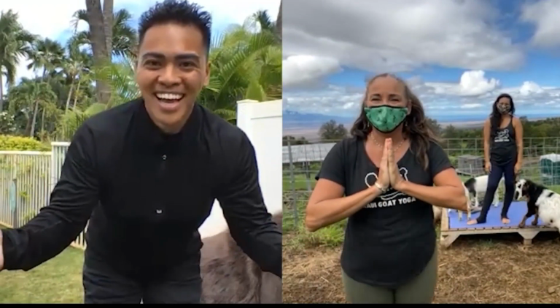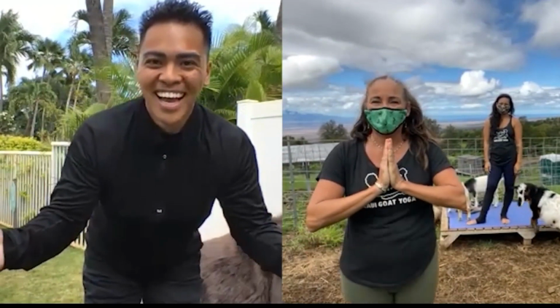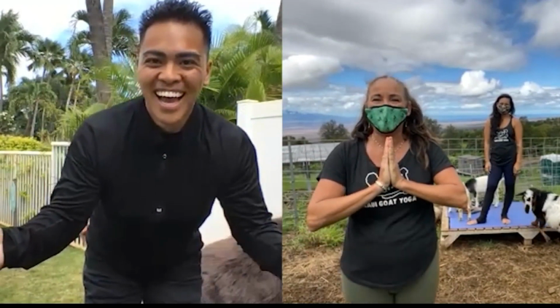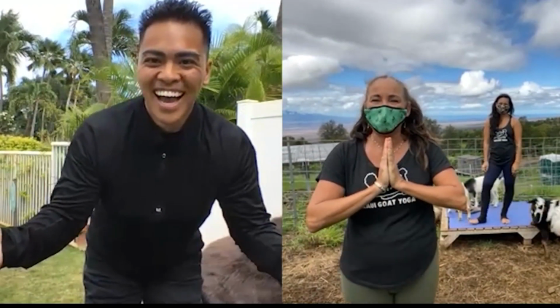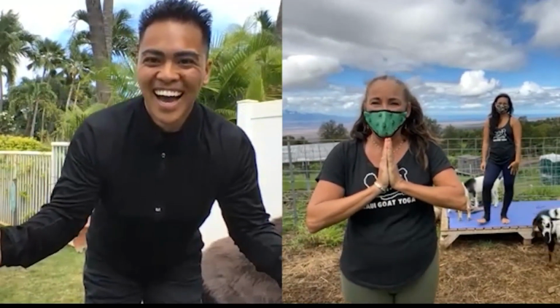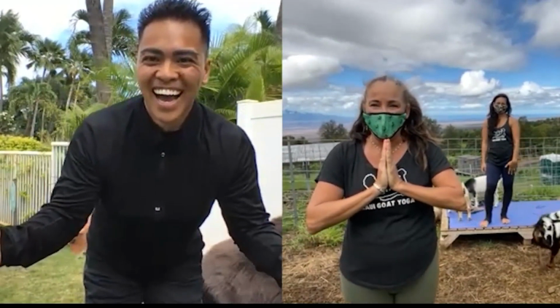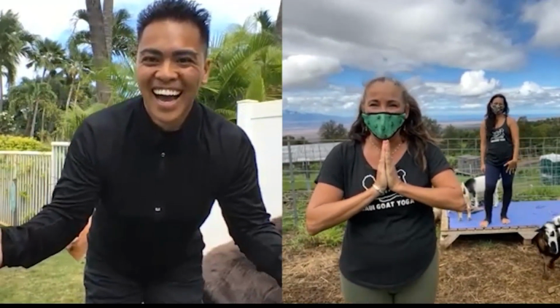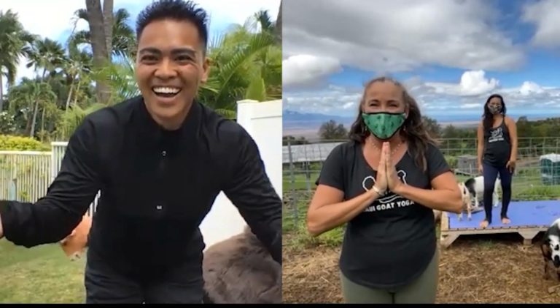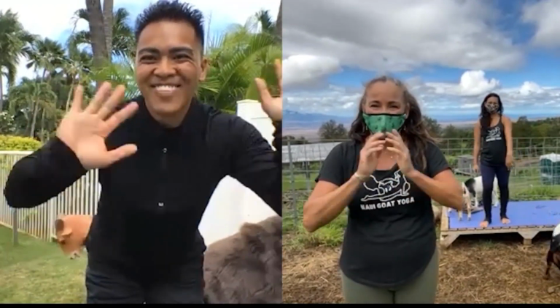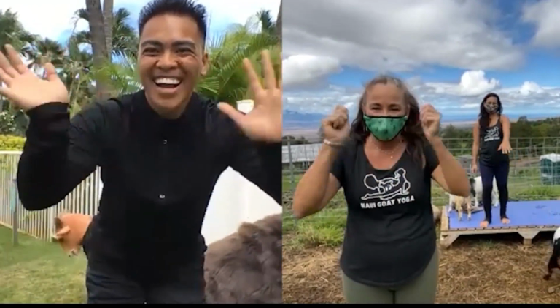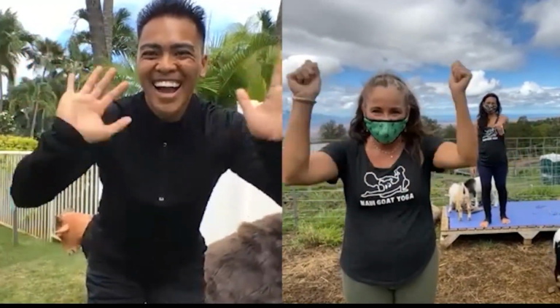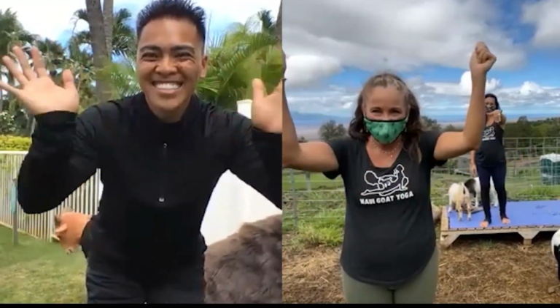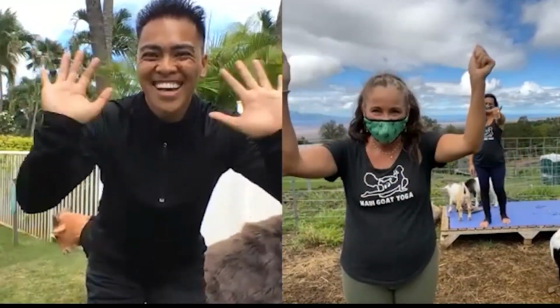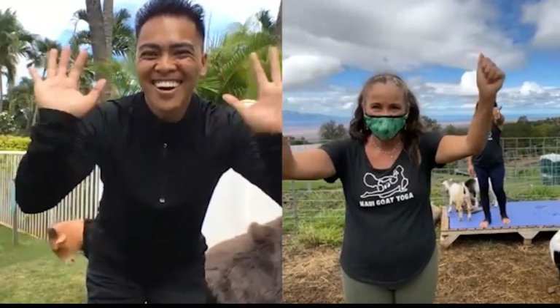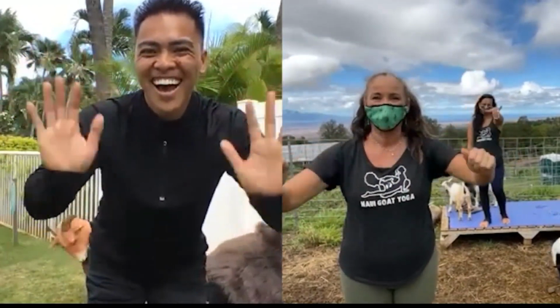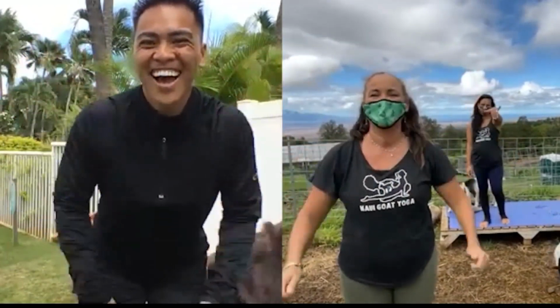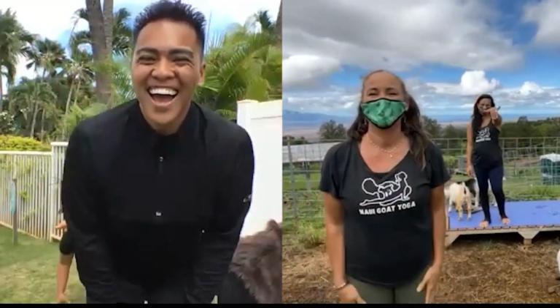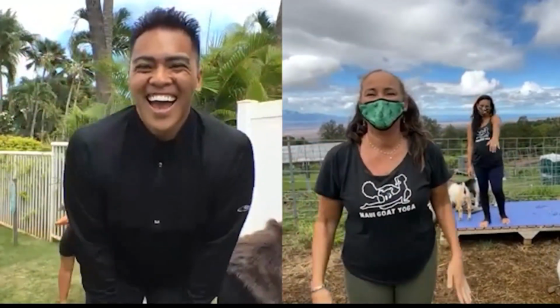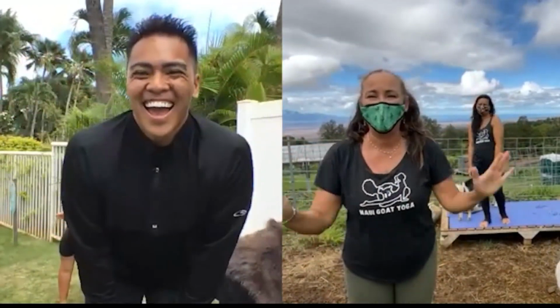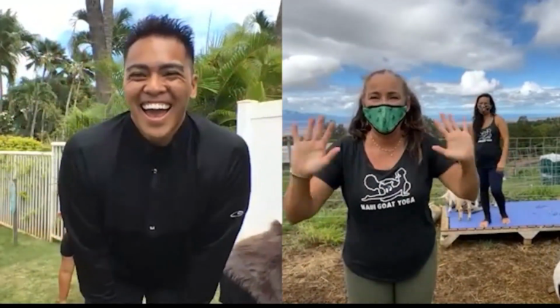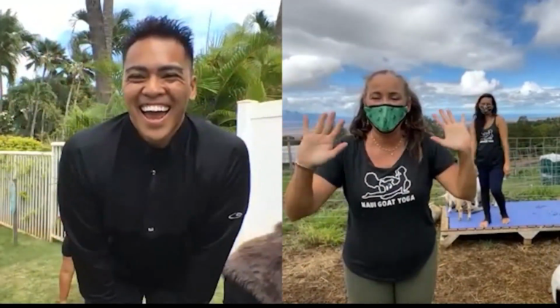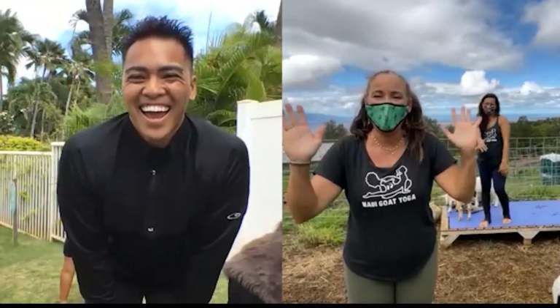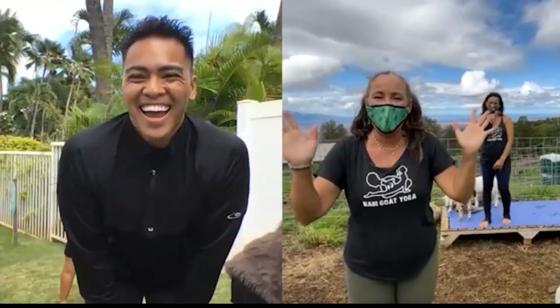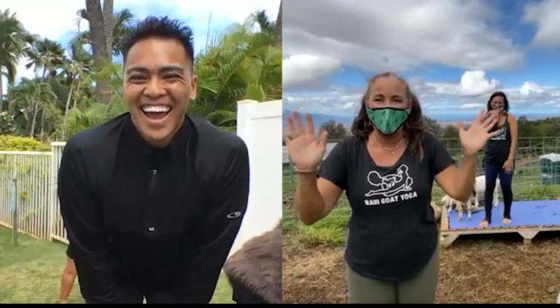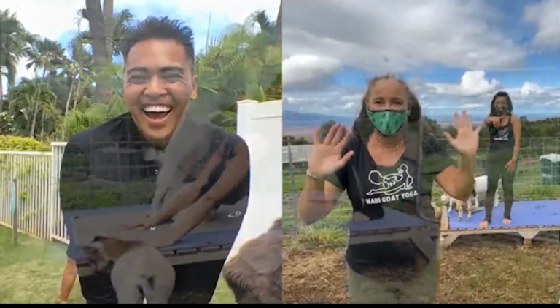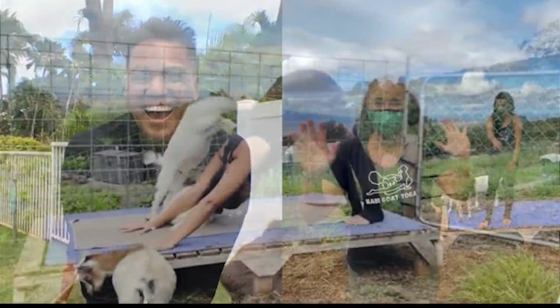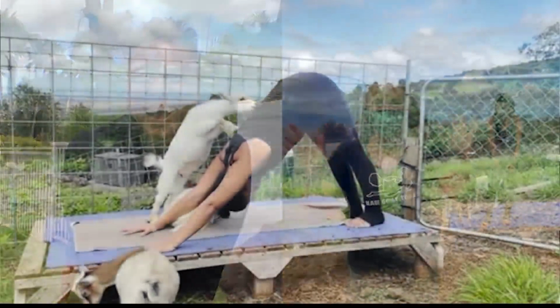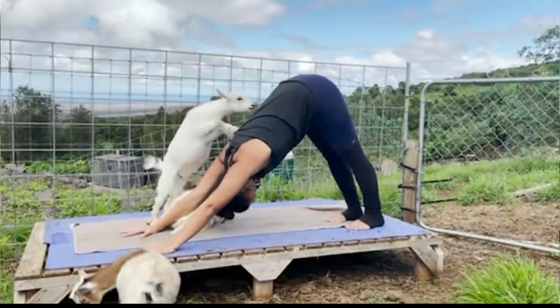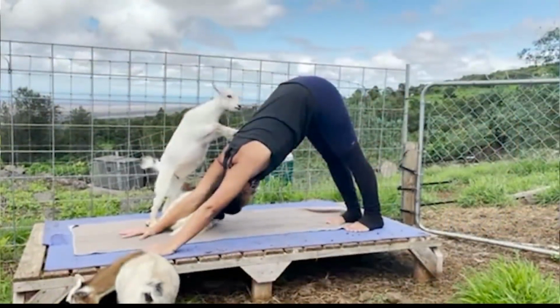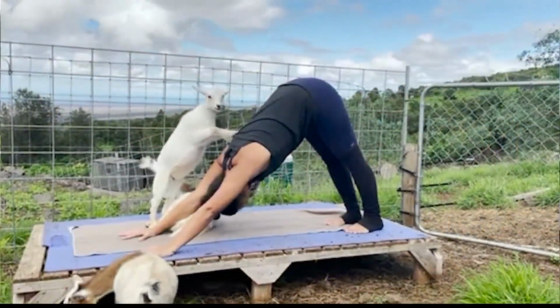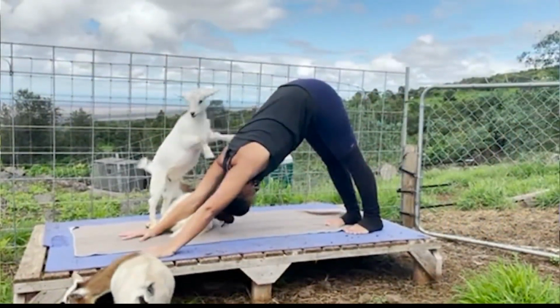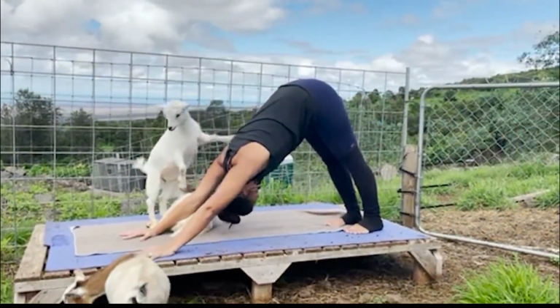Thank you, Mikey. Bye, guys. Aloha. Bye. Aloha. Aloha.